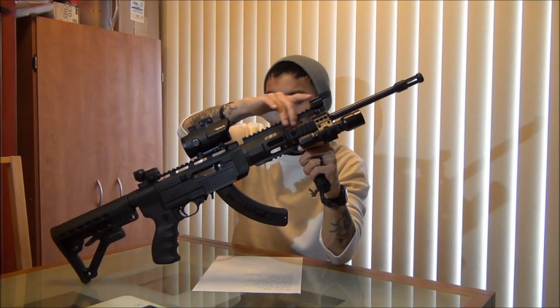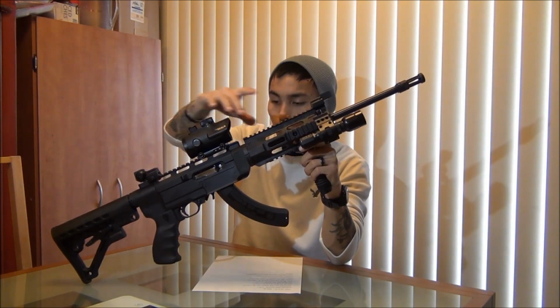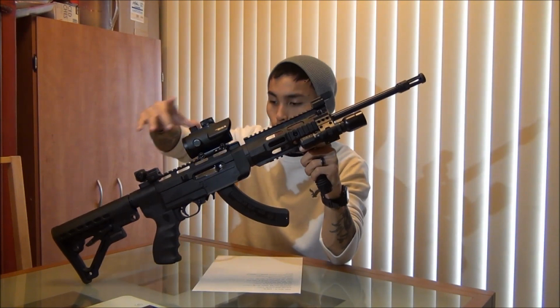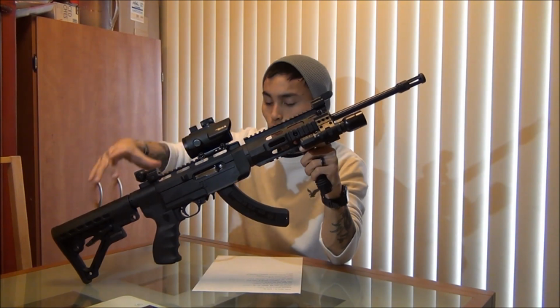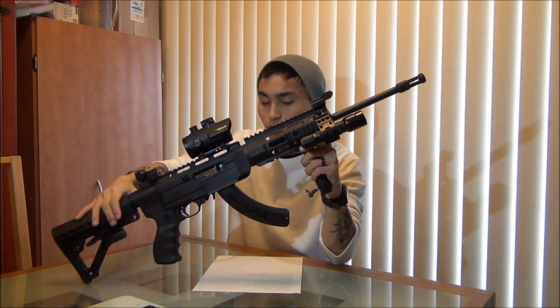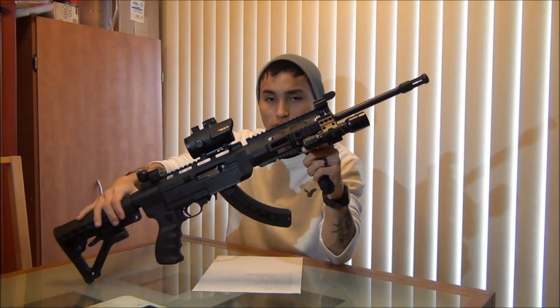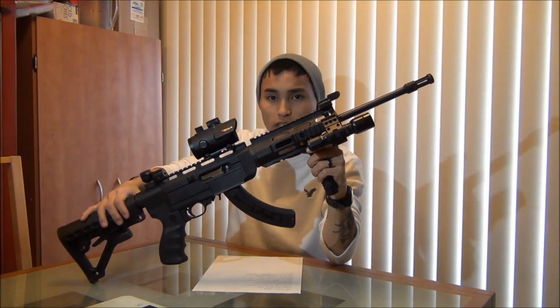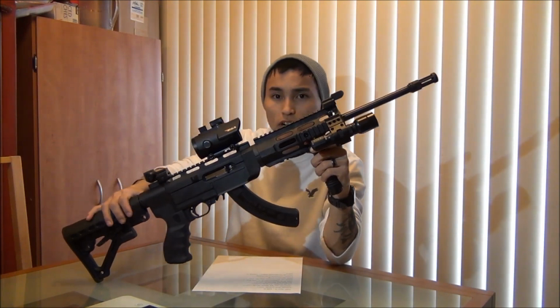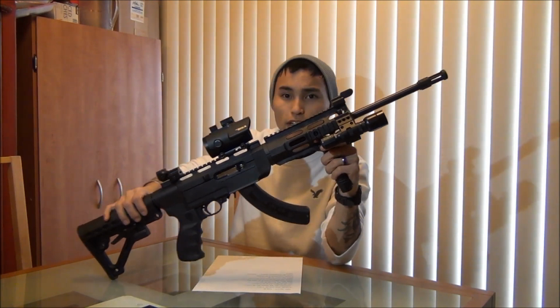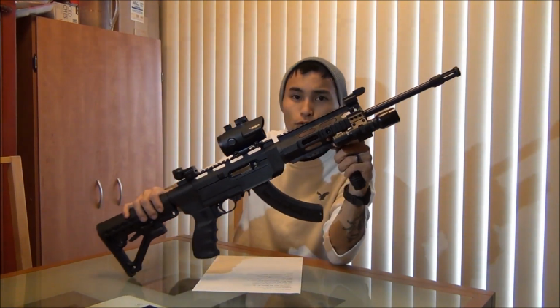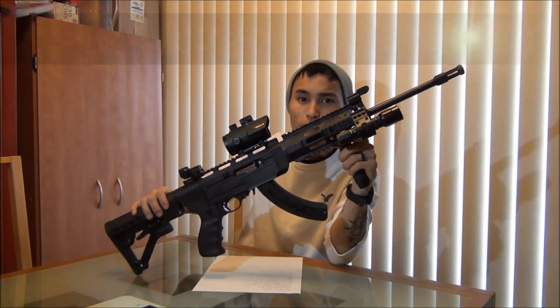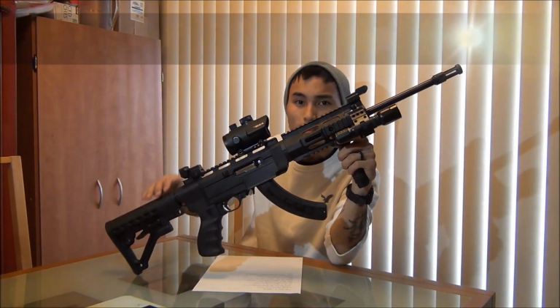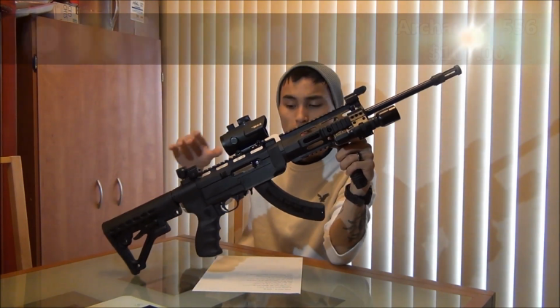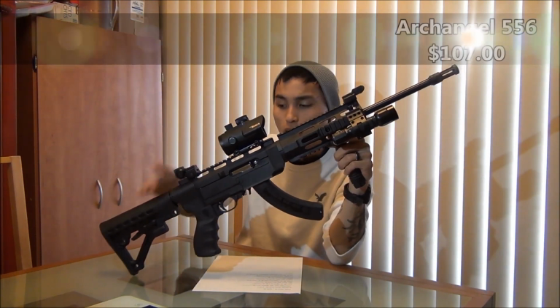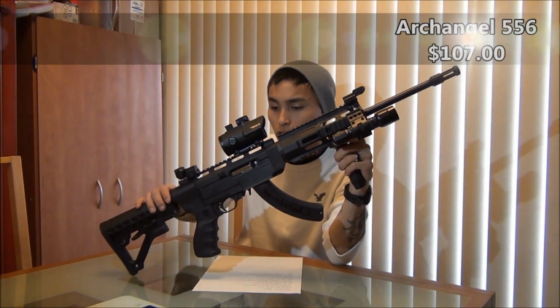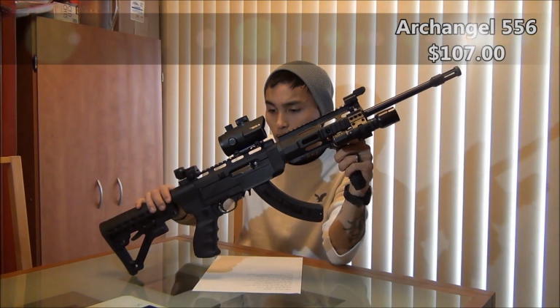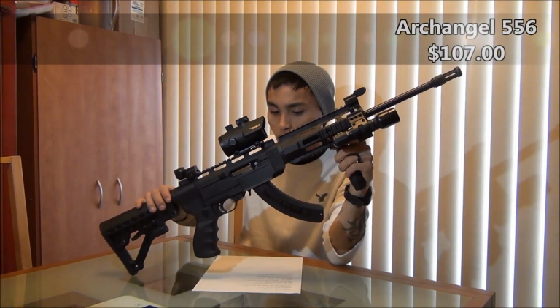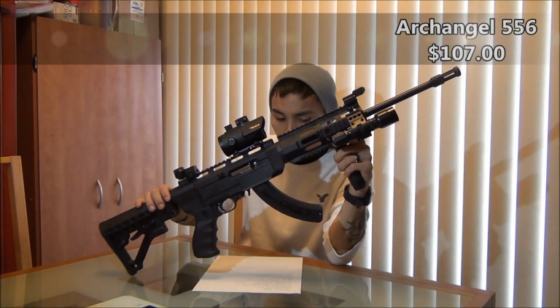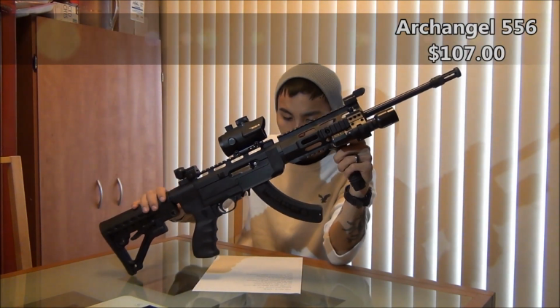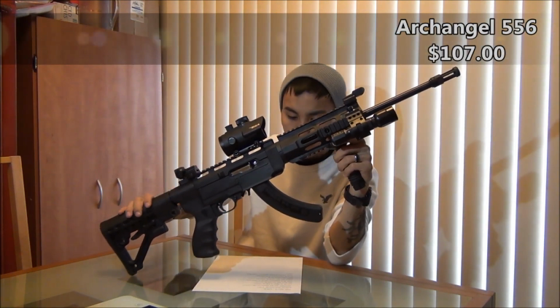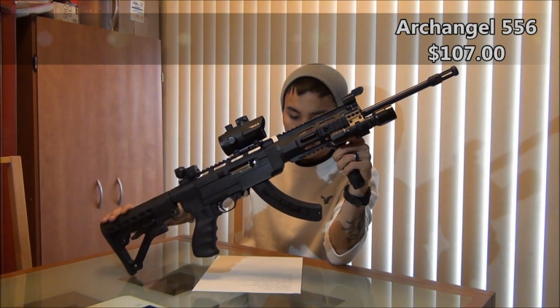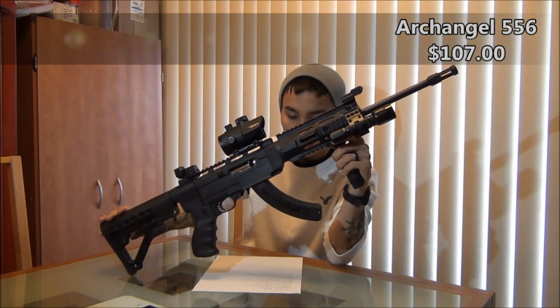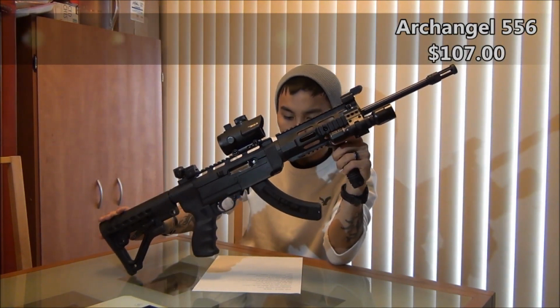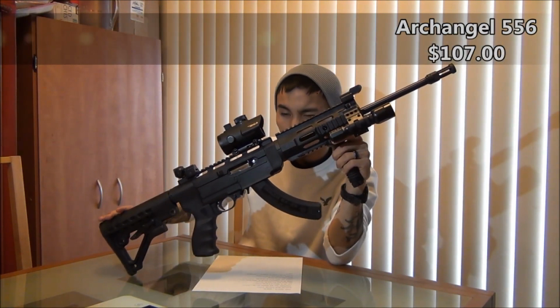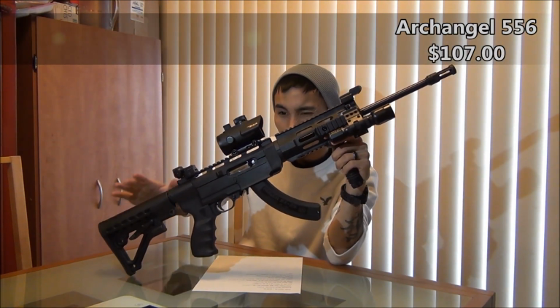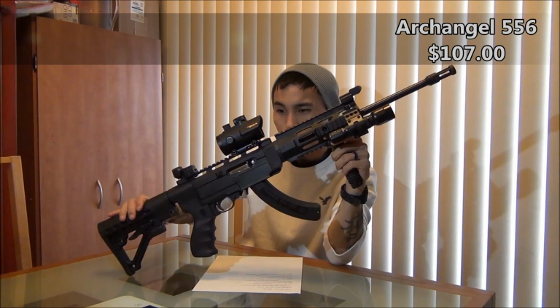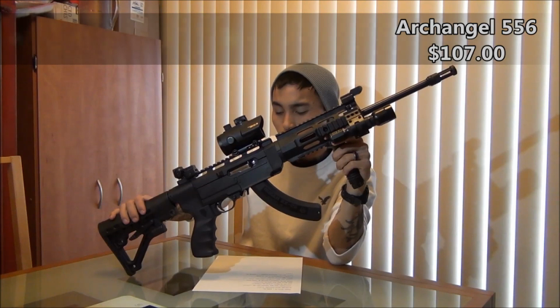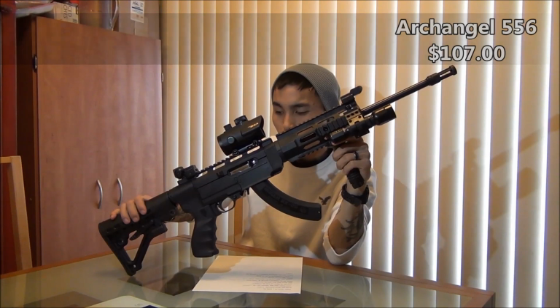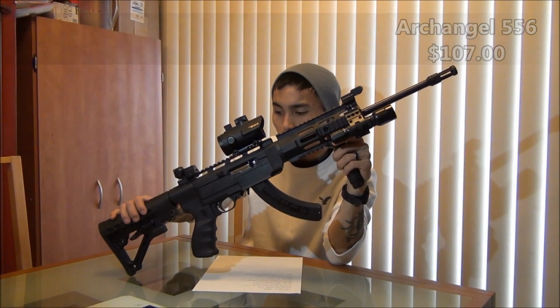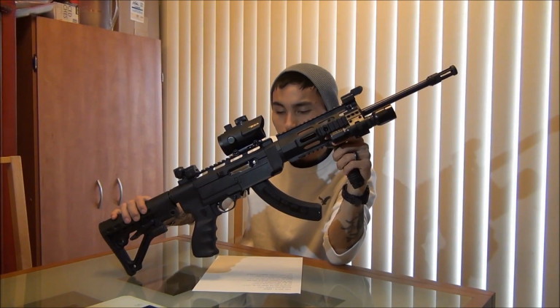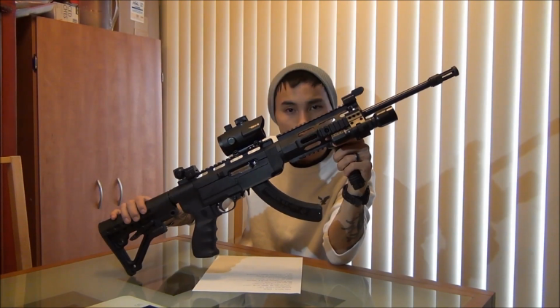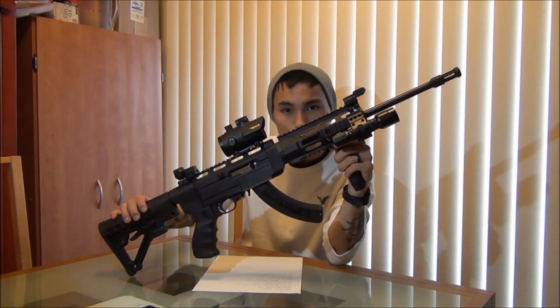I also got — if you don't know — this is the Archangel 556 stock. I picked that up for $107 off of eBay.